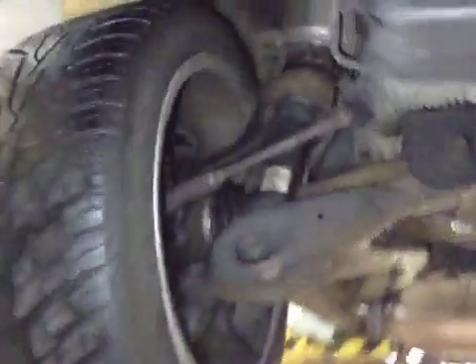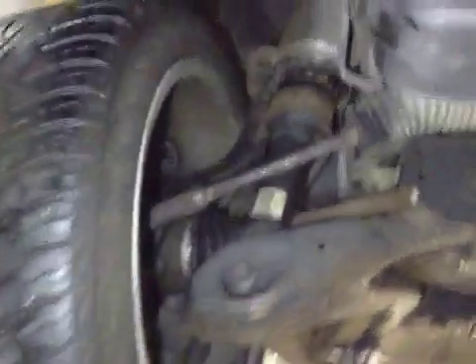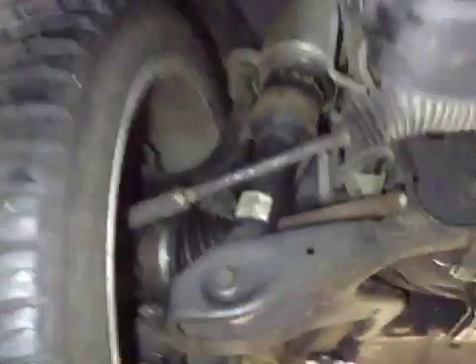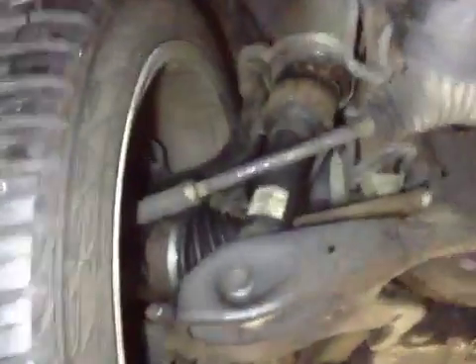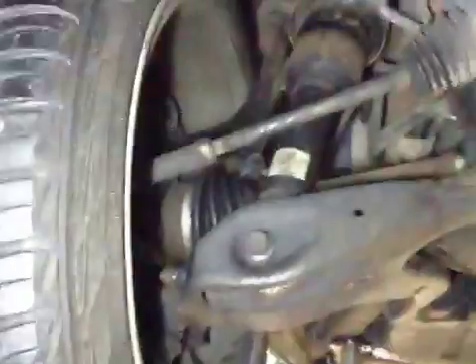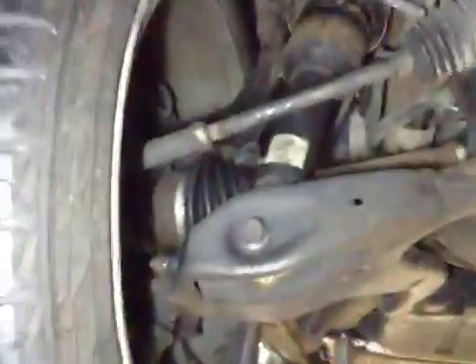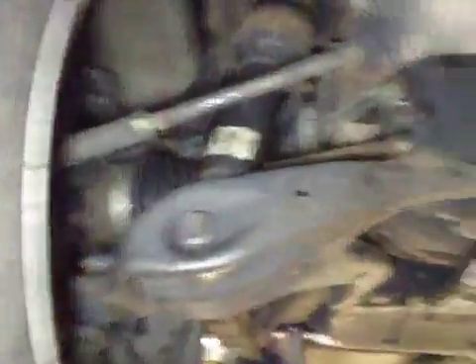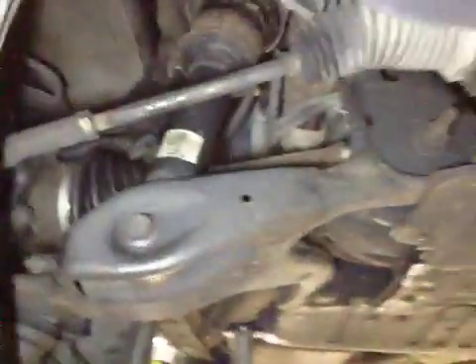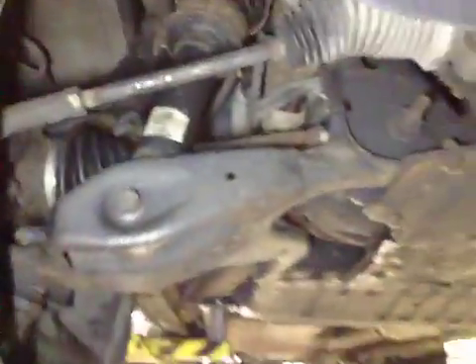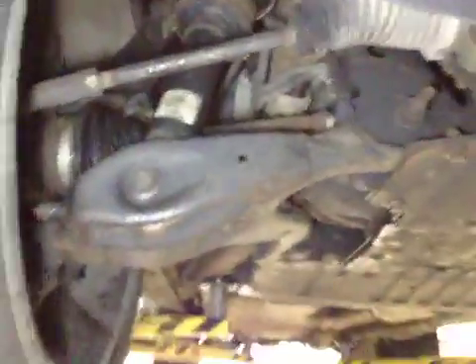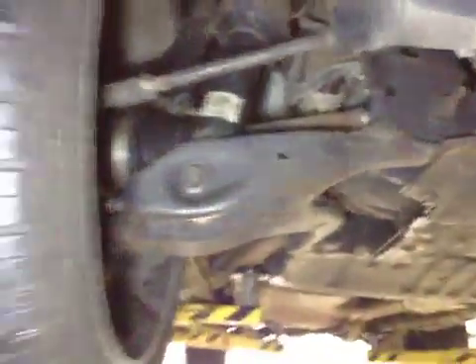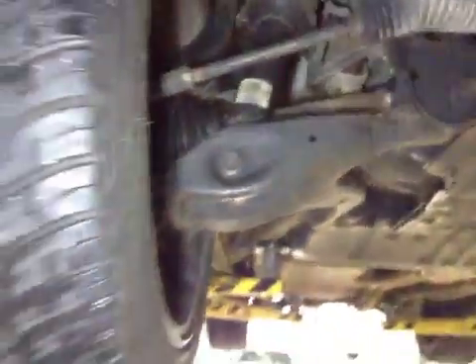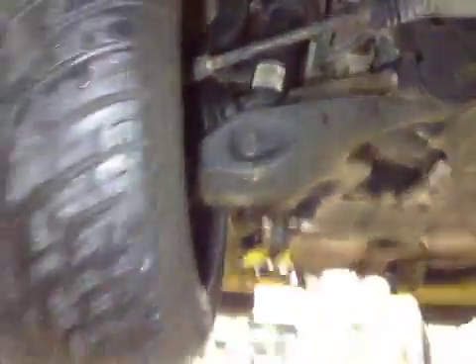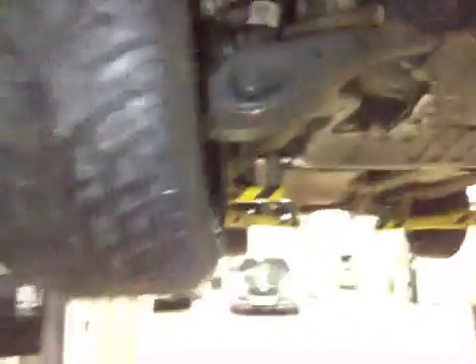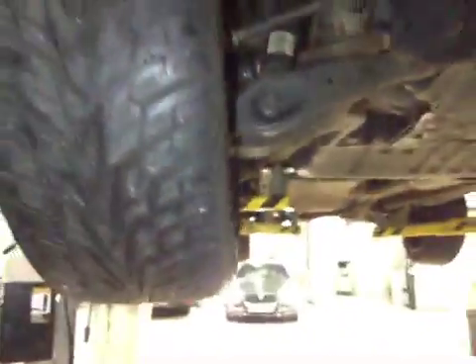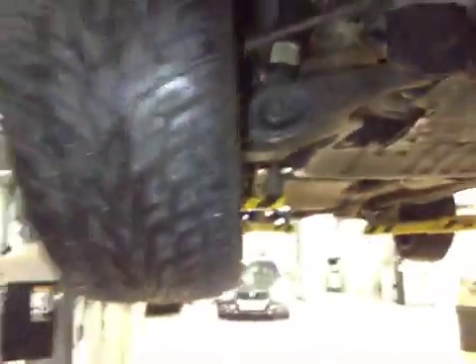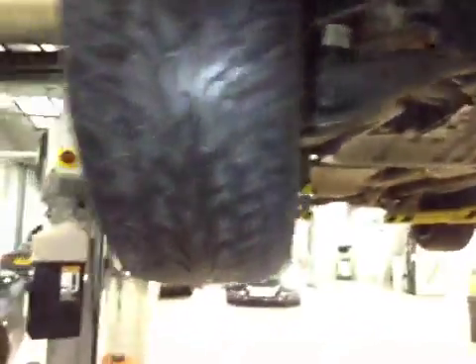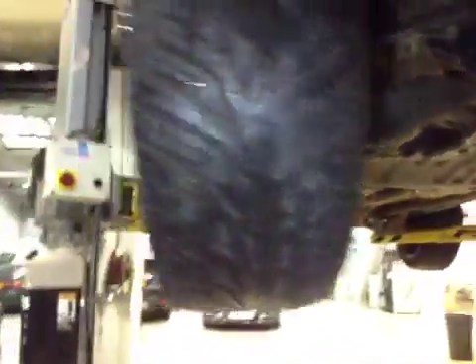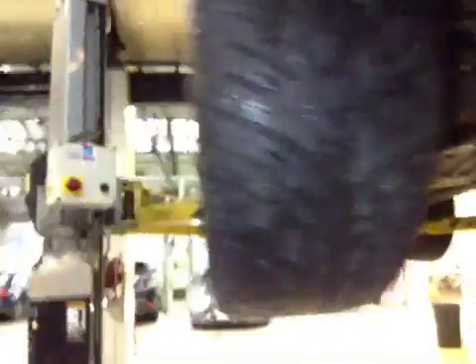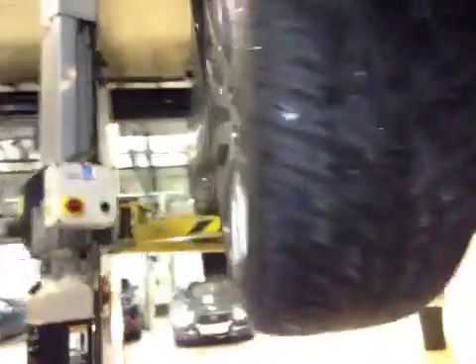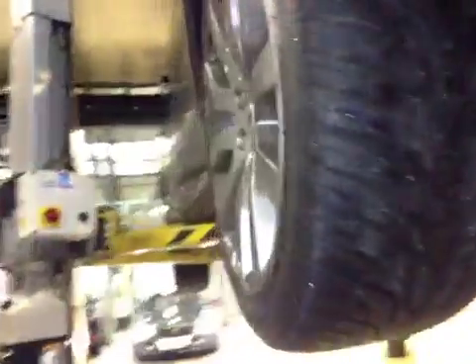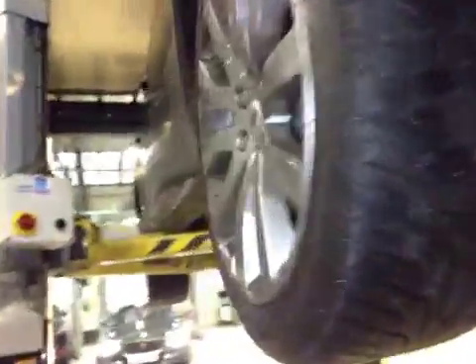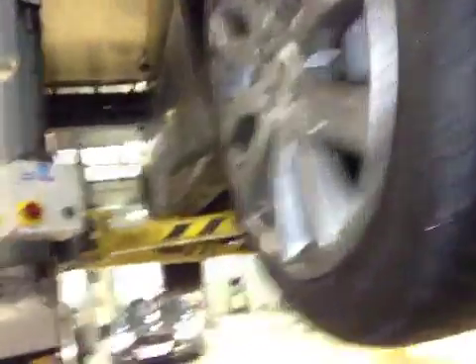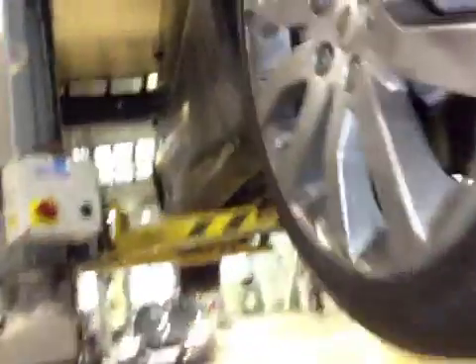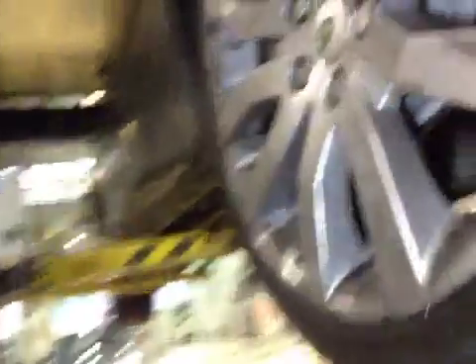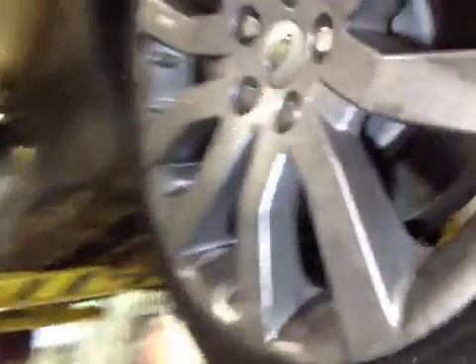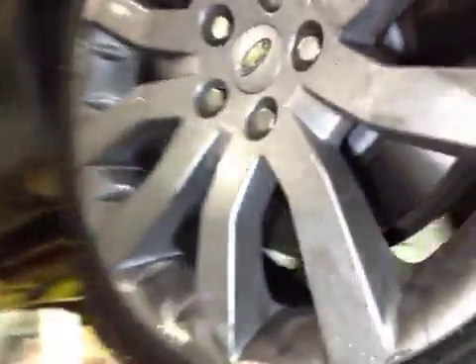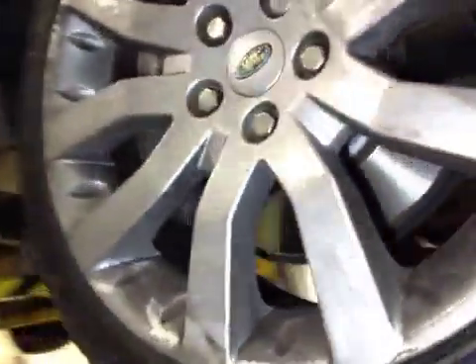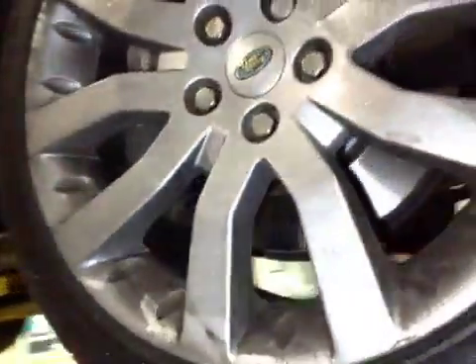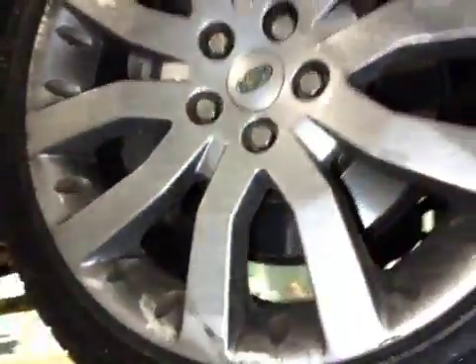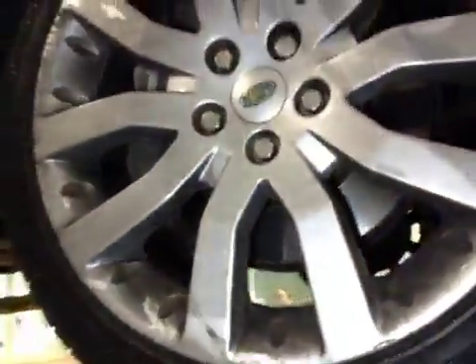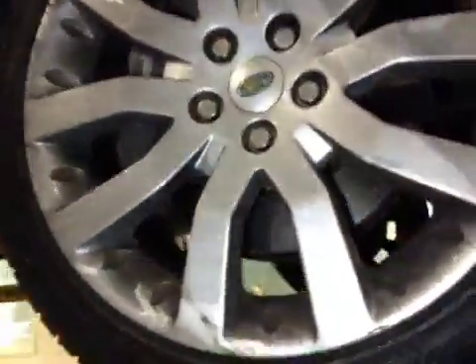Offside front suspension is good. Offside front tyre tread and sidewall is good. Offside front disc and pads are both good.